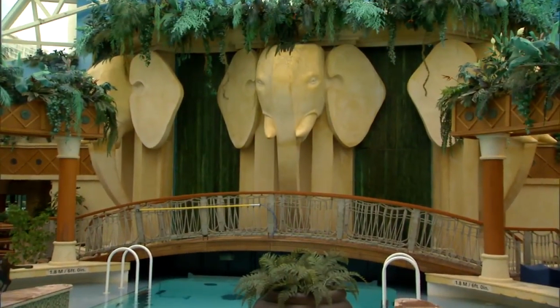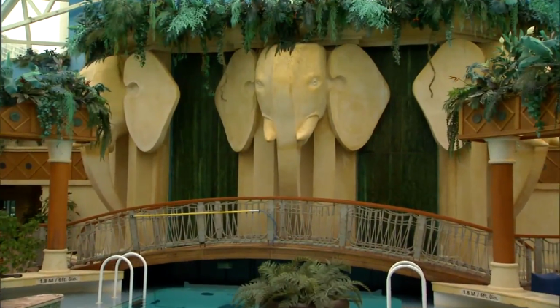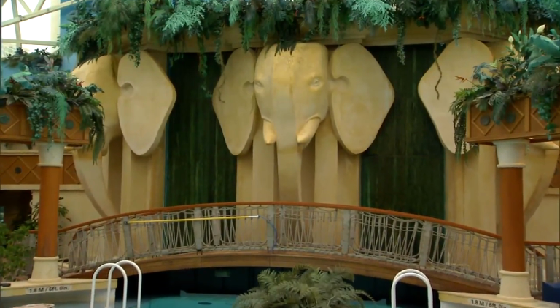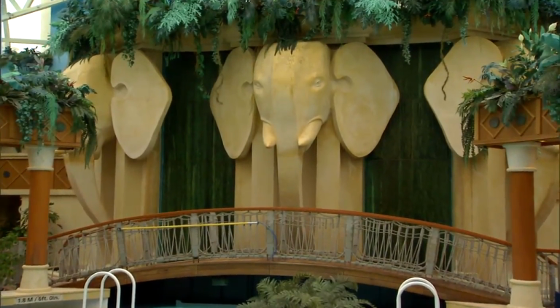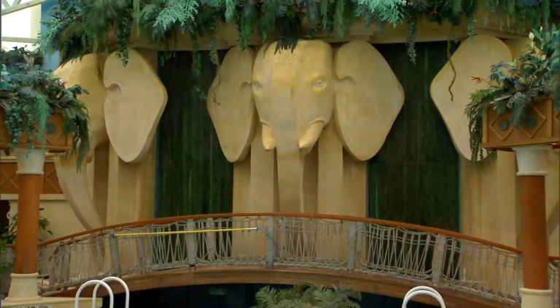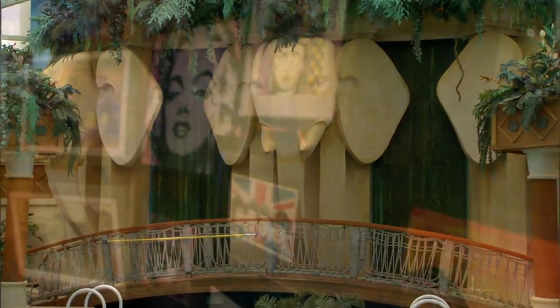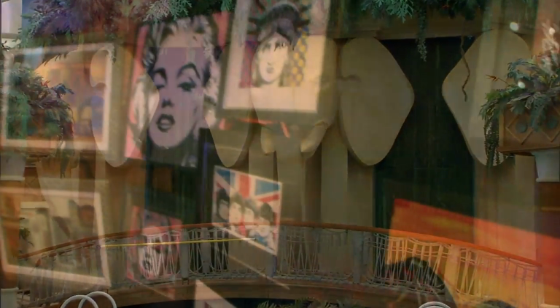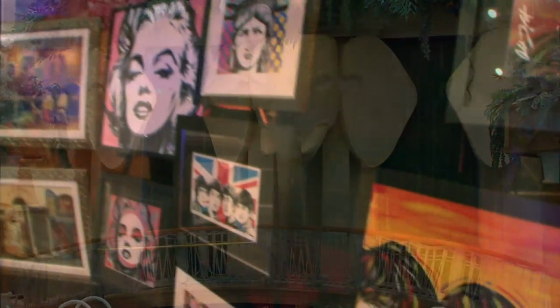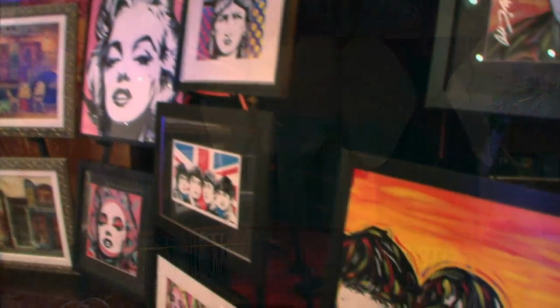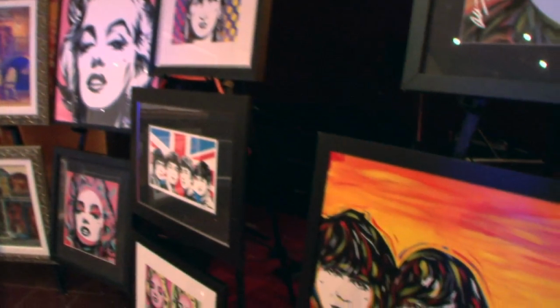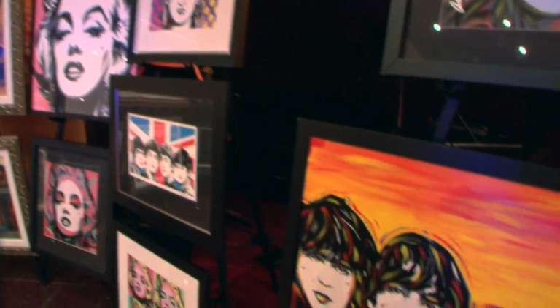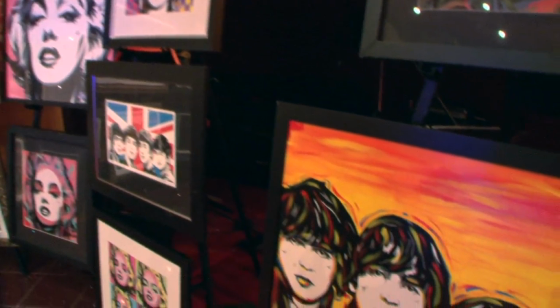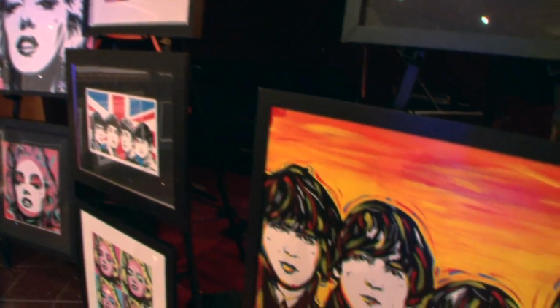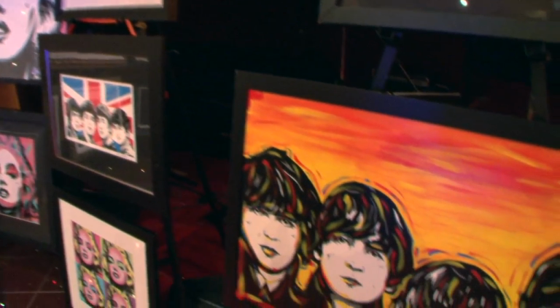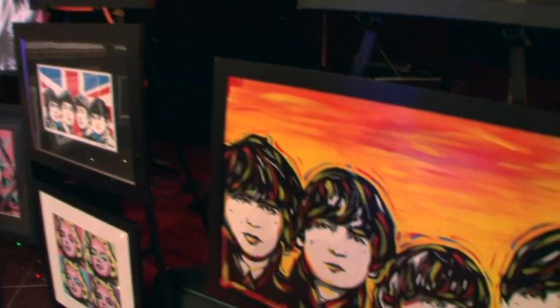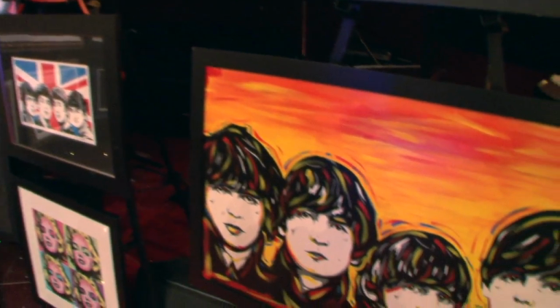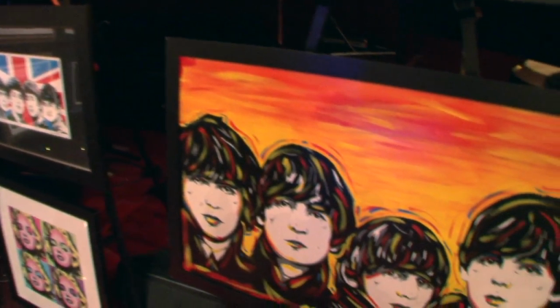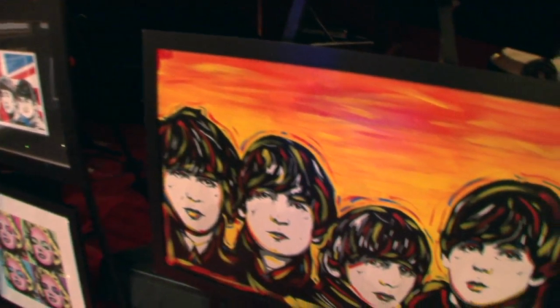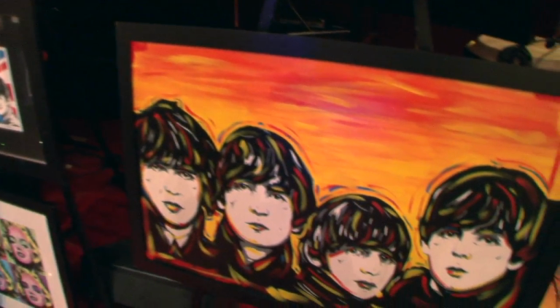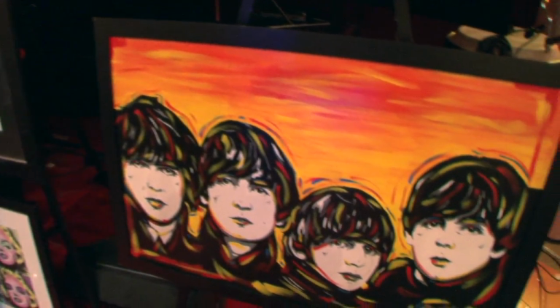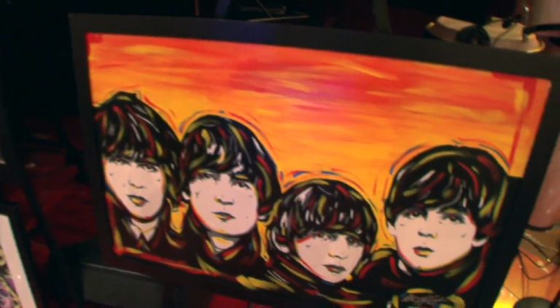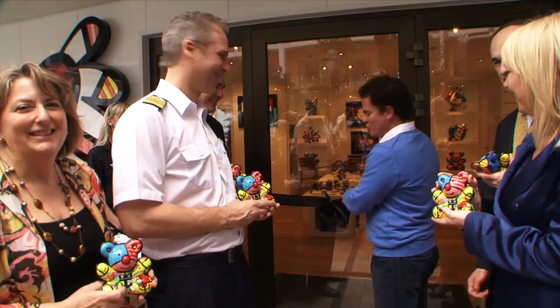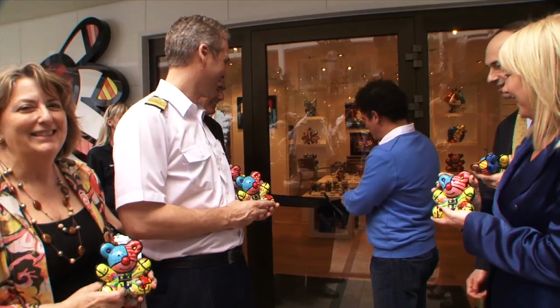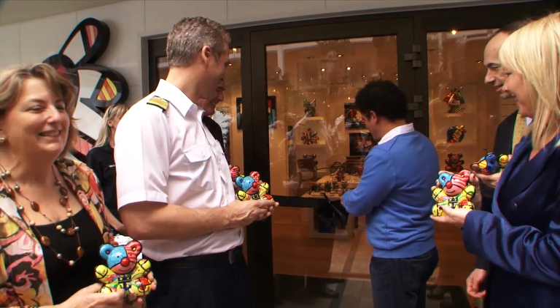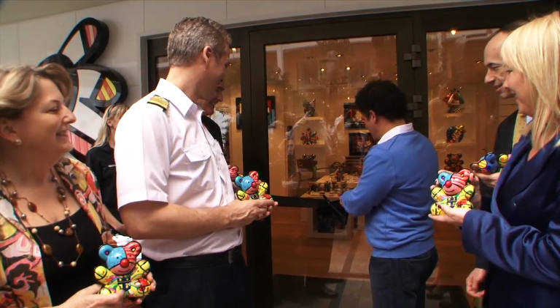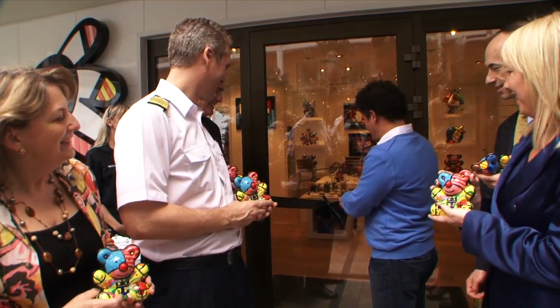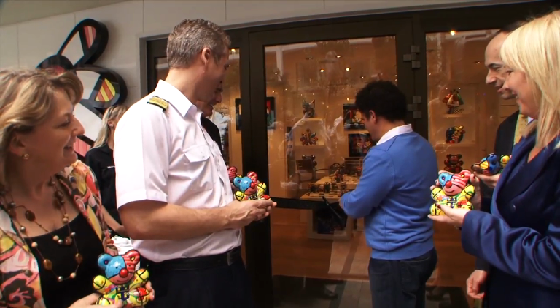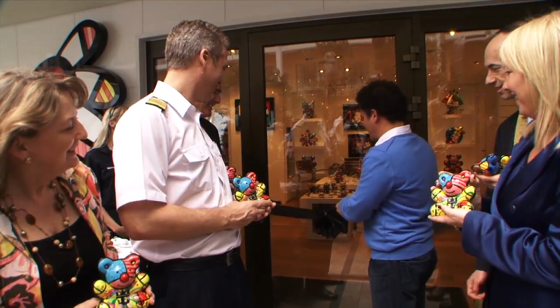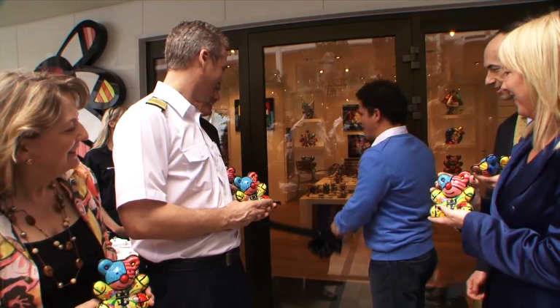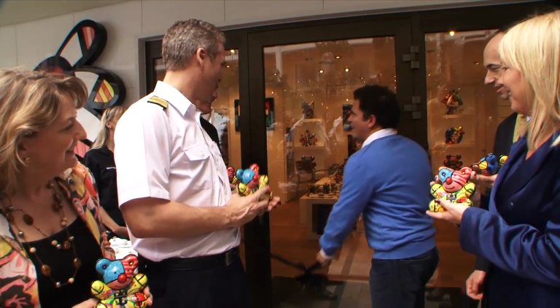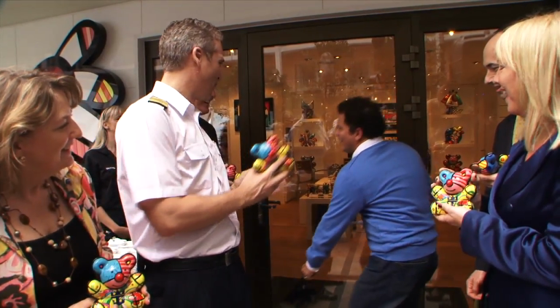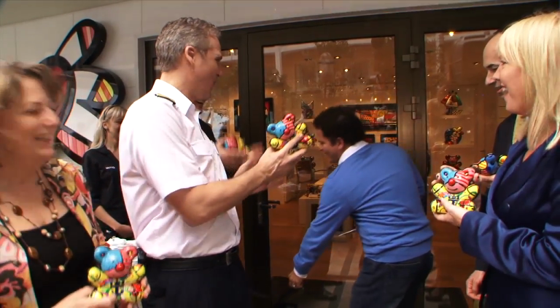And in addition to those artists, we also are, of course, highlighting Romero Brito and, of course, Thomas Kincaid.